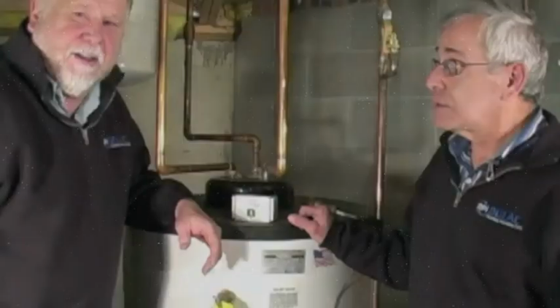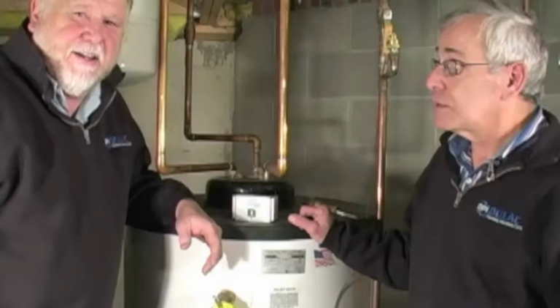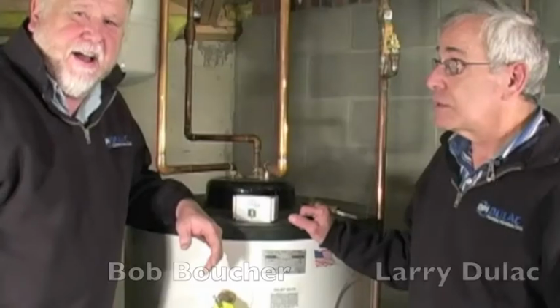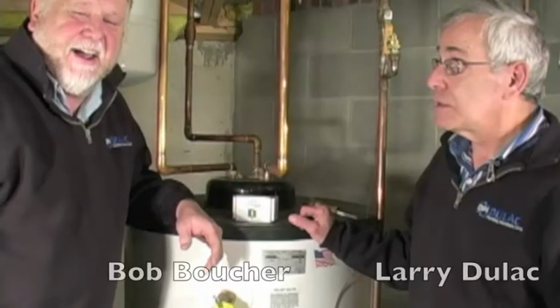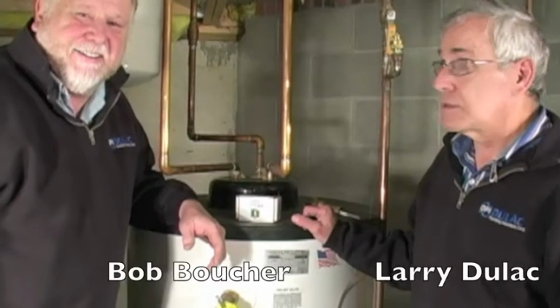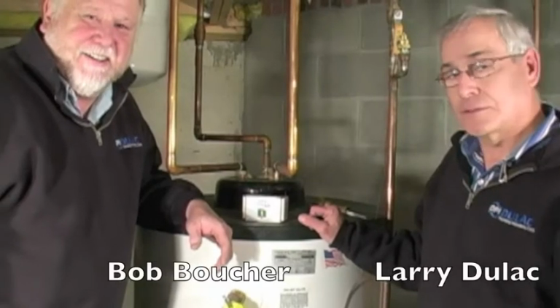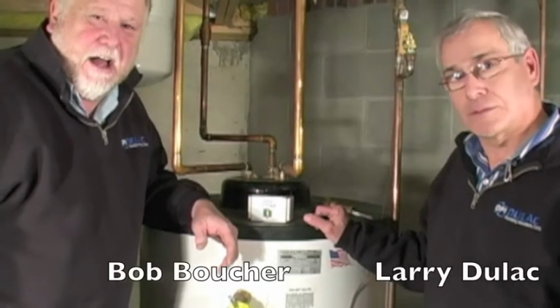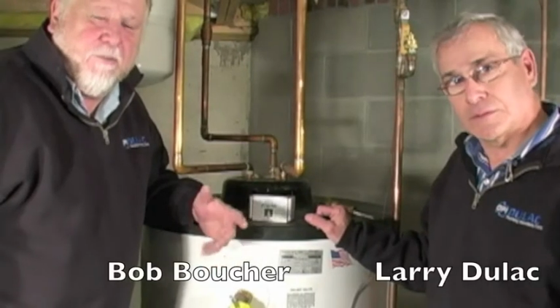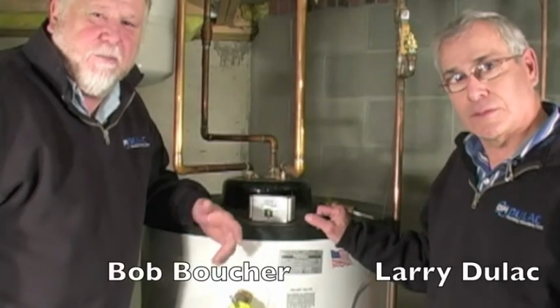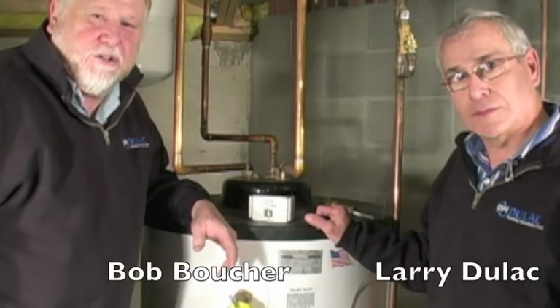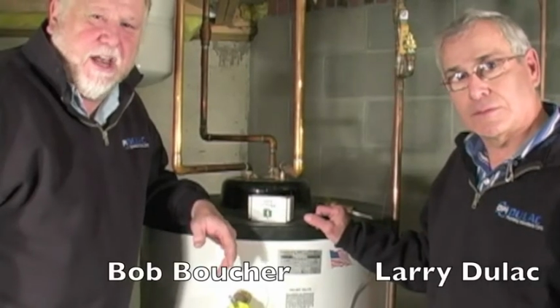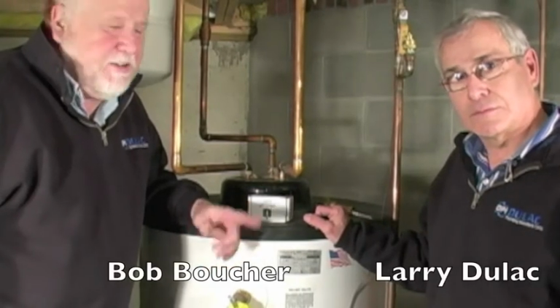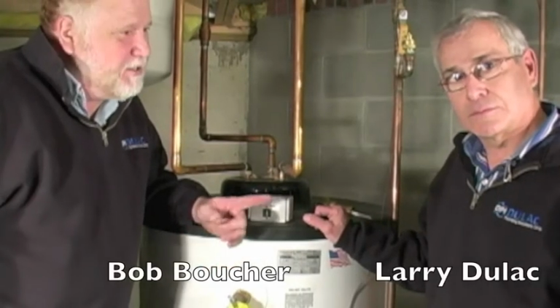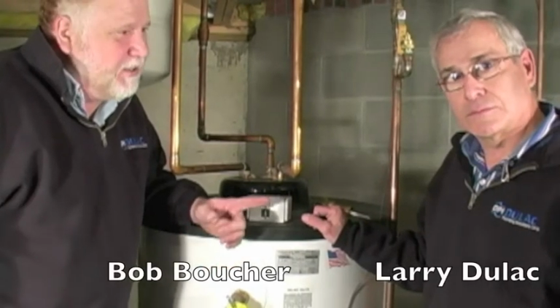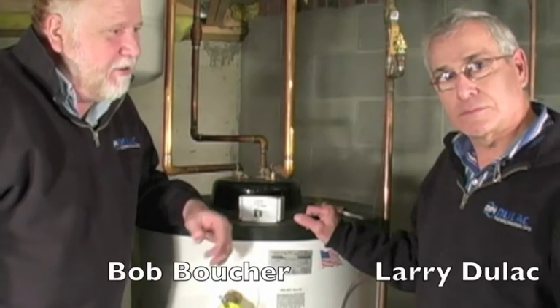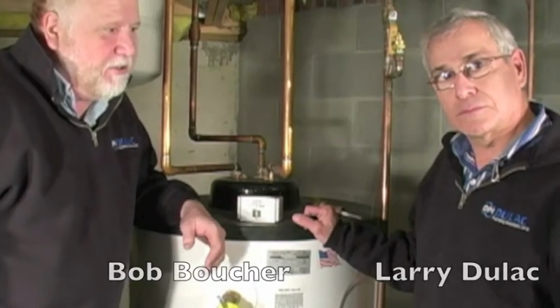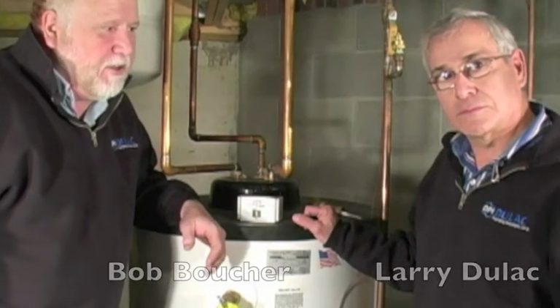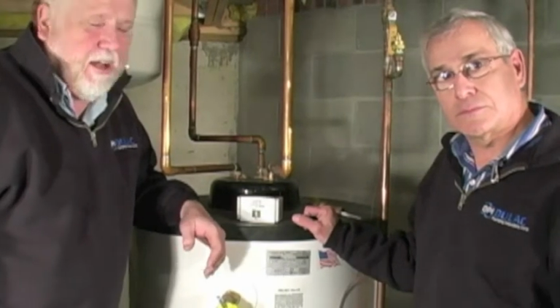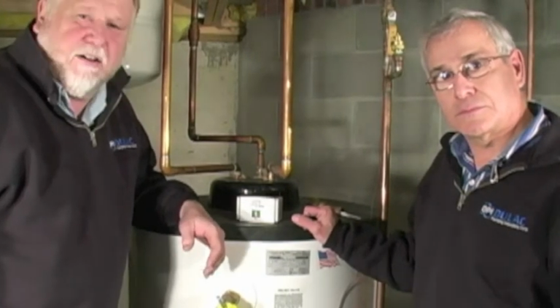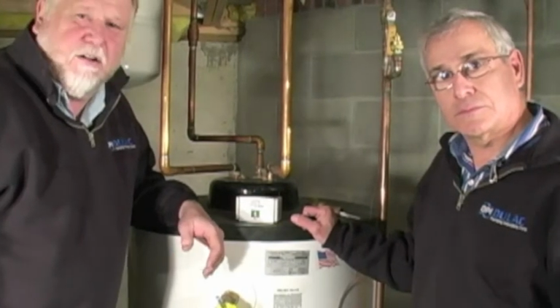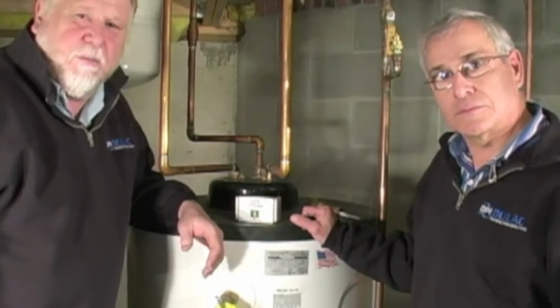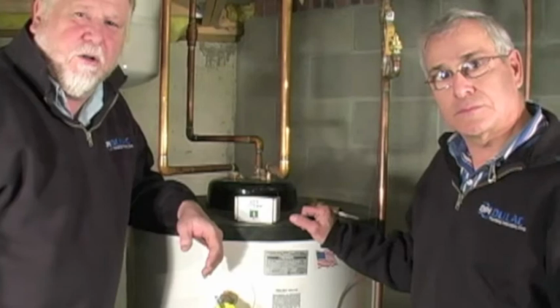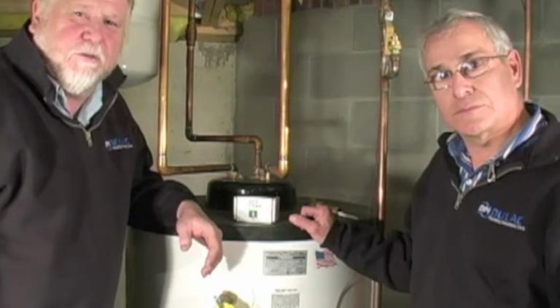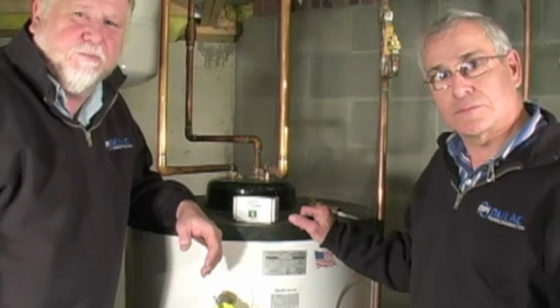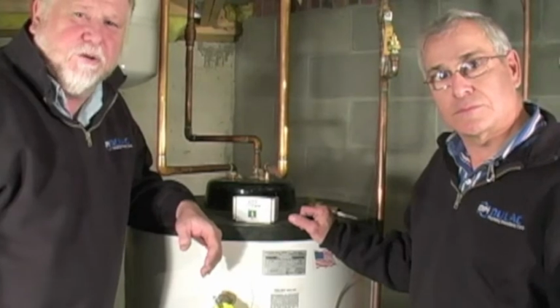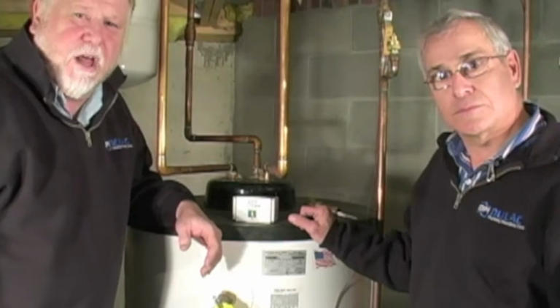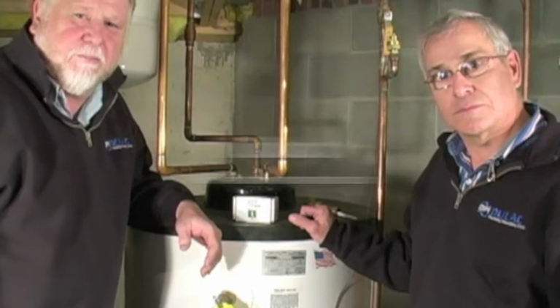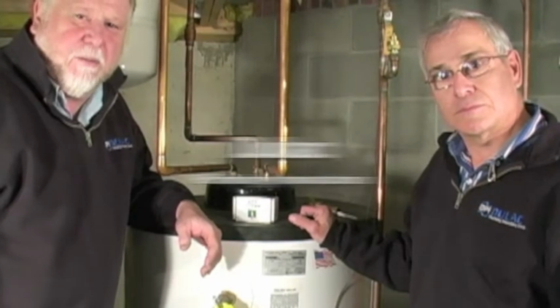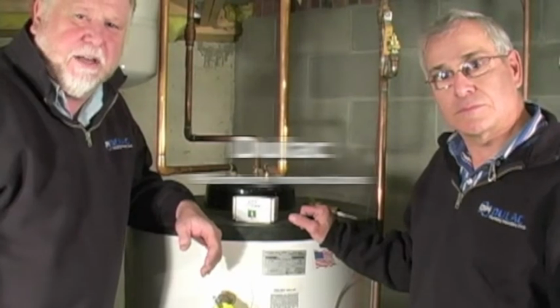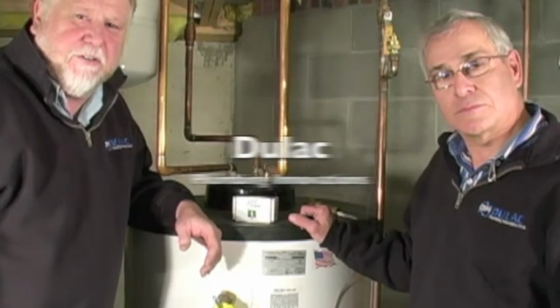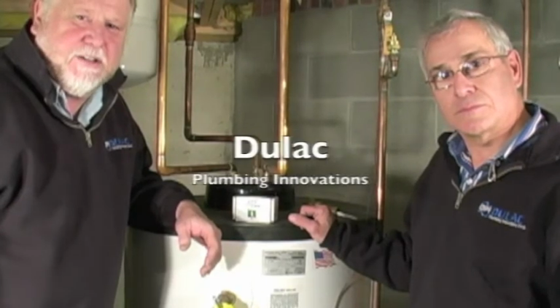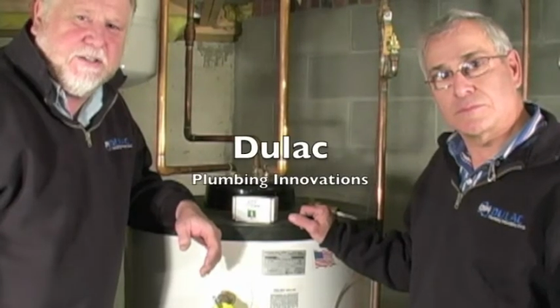Hi, I'm Bob Boucher and this is Larry Dulac. We're both from Dulac Plumbing Innovations.